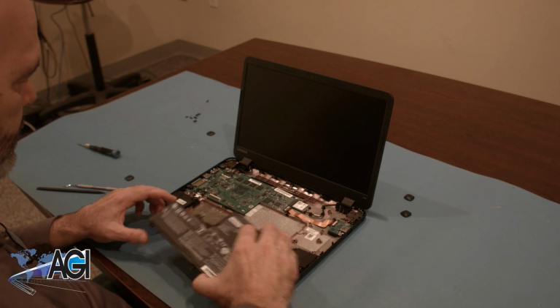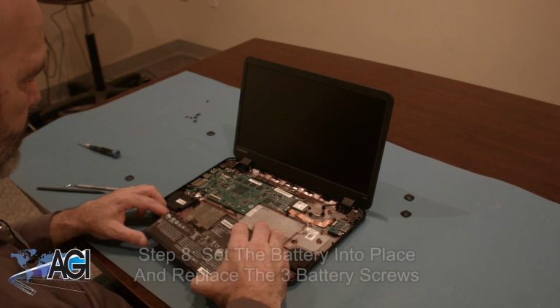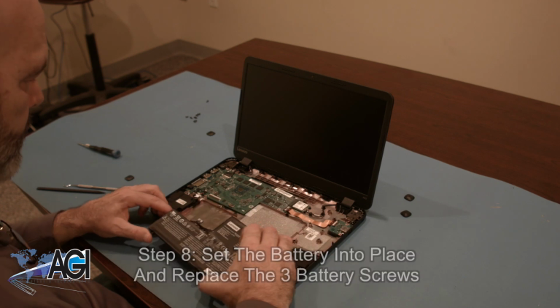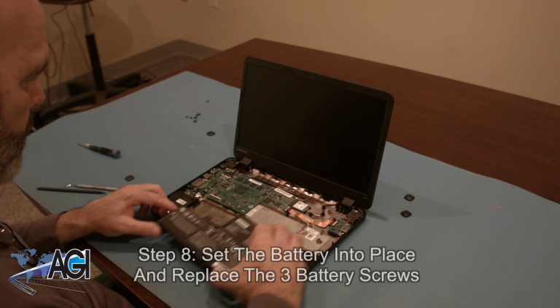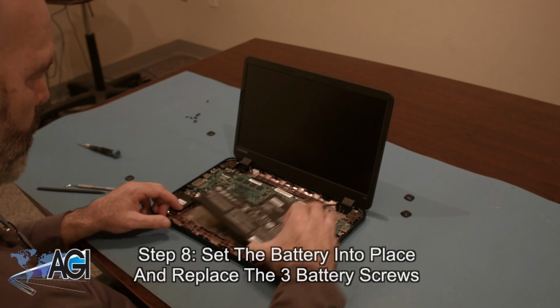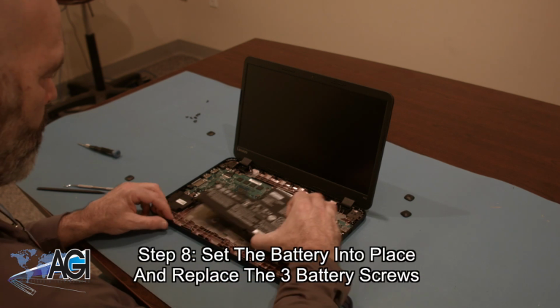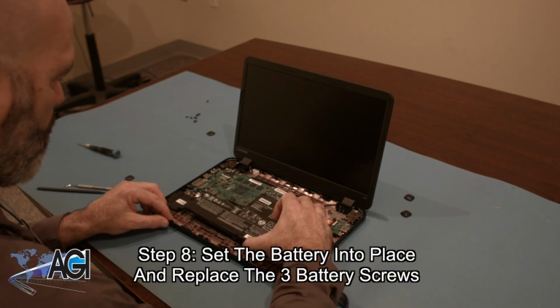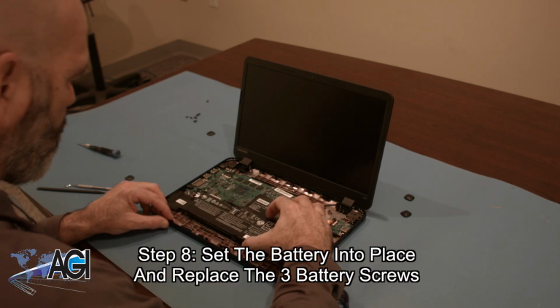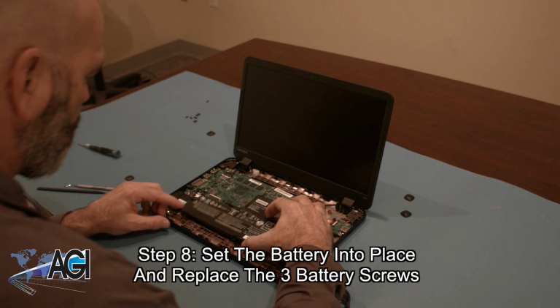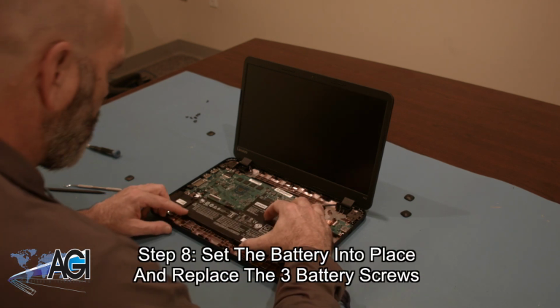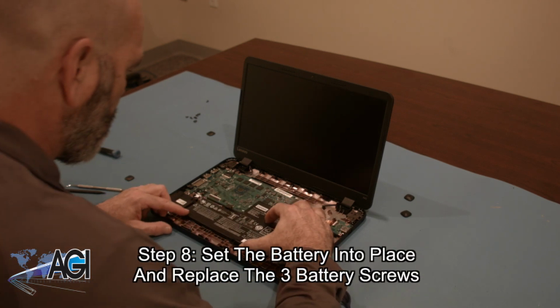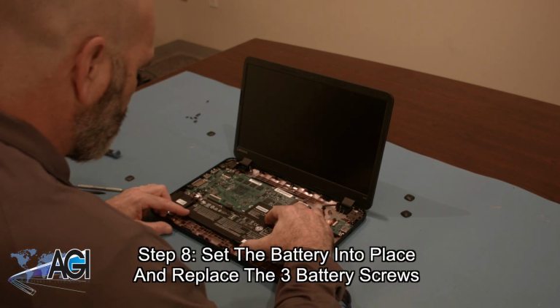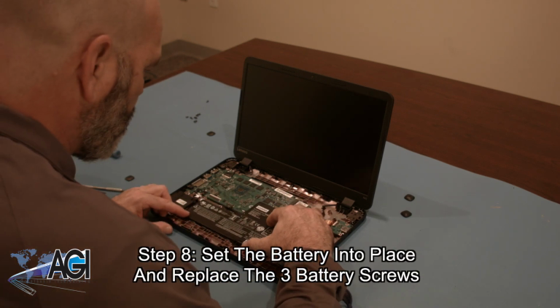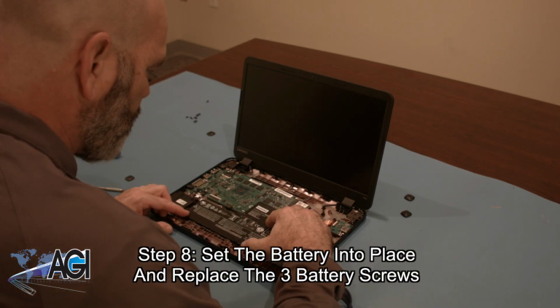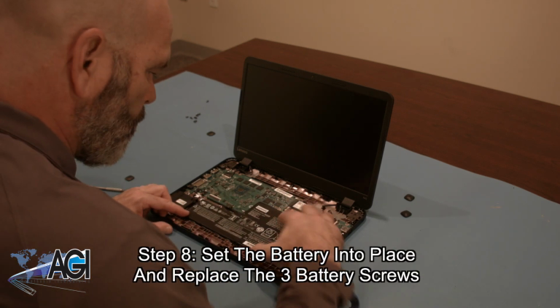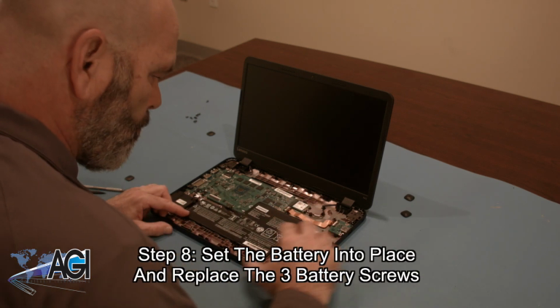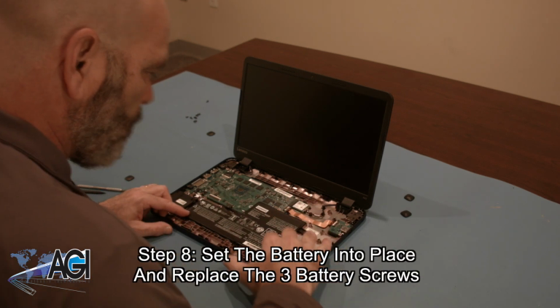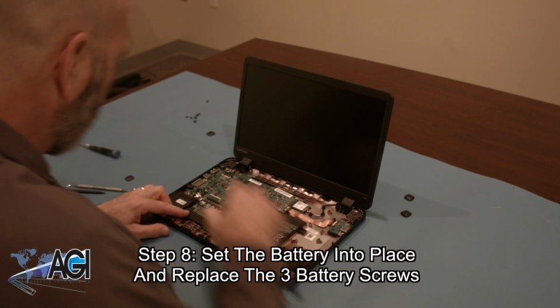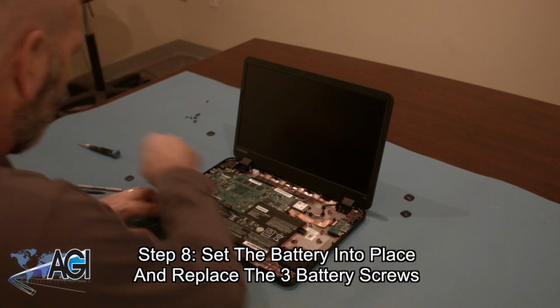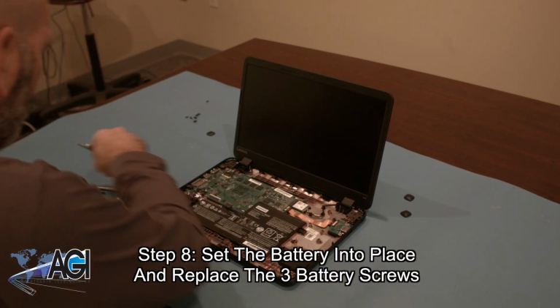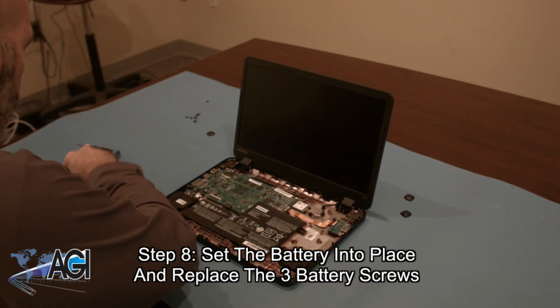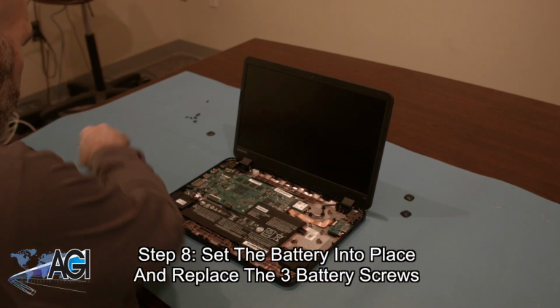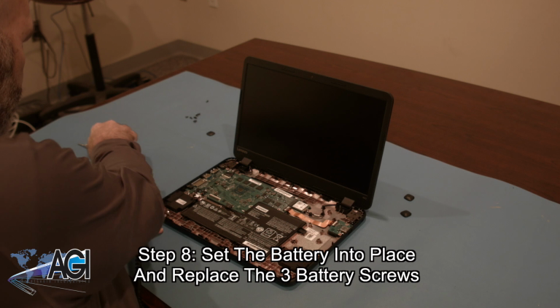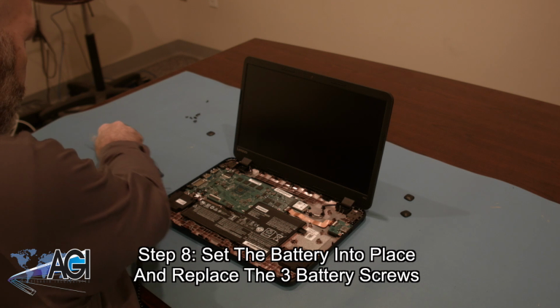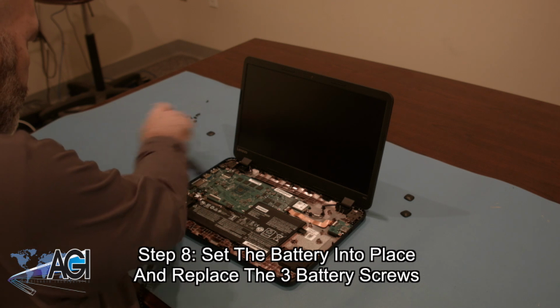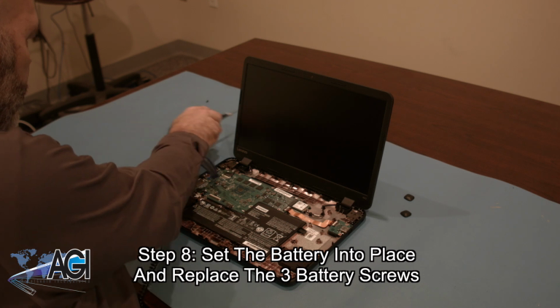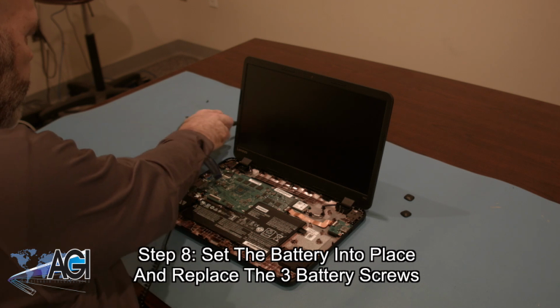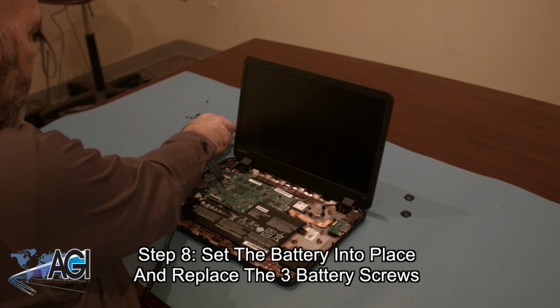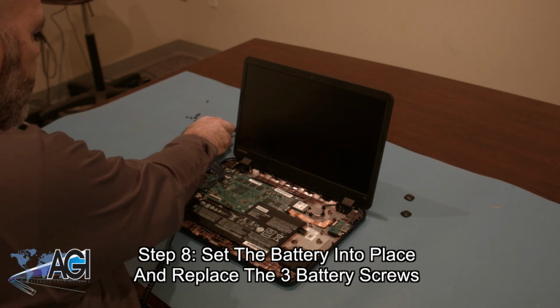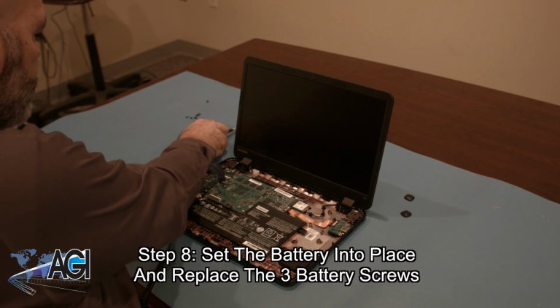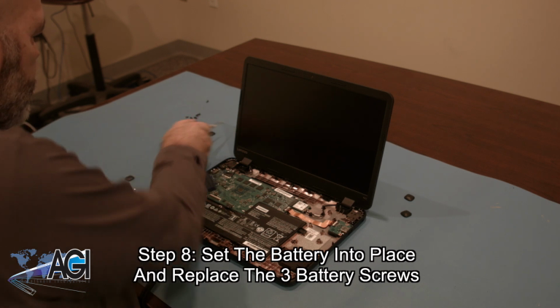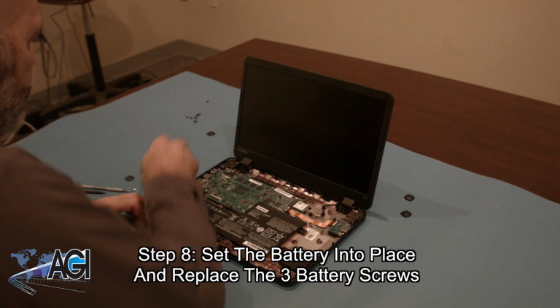The first step in the installation of your replacement battery will be to set the battery into place and replace the three battery screws.